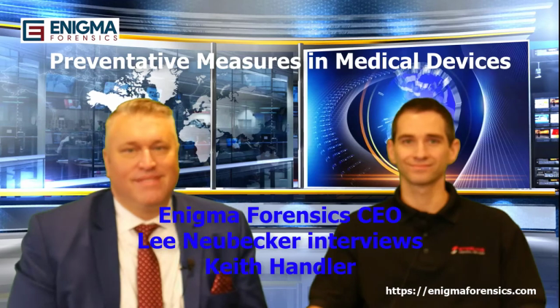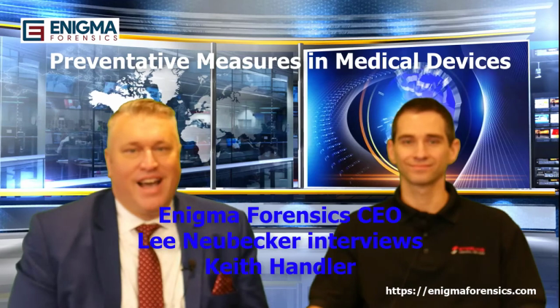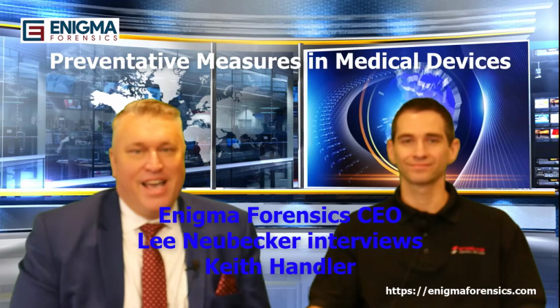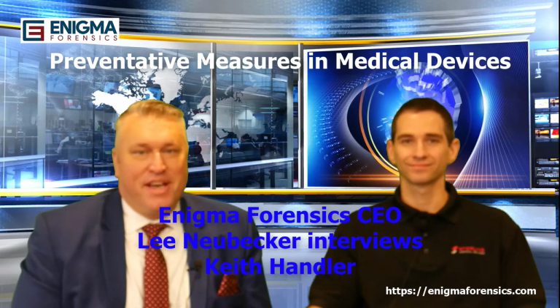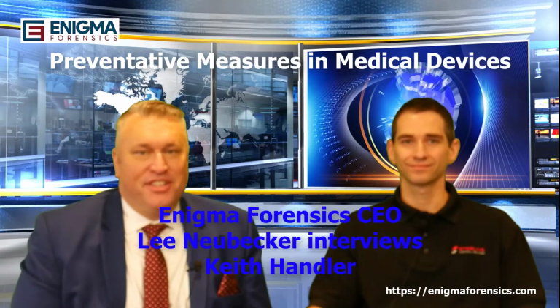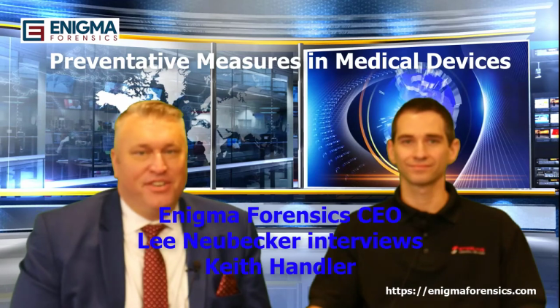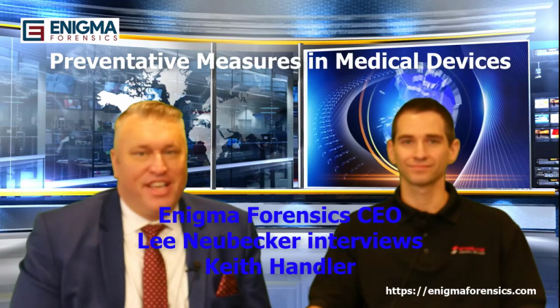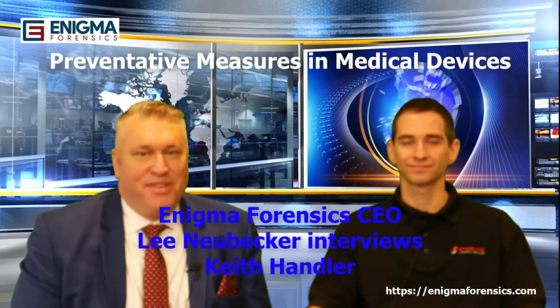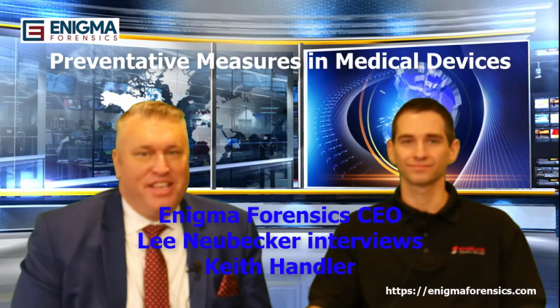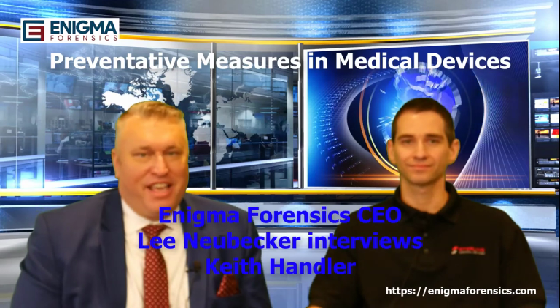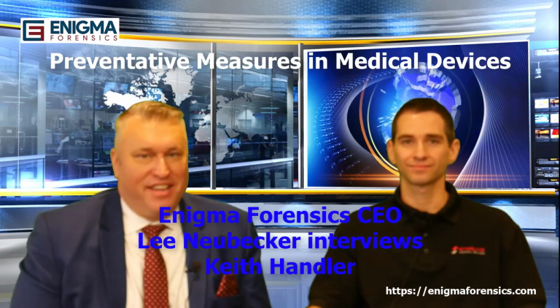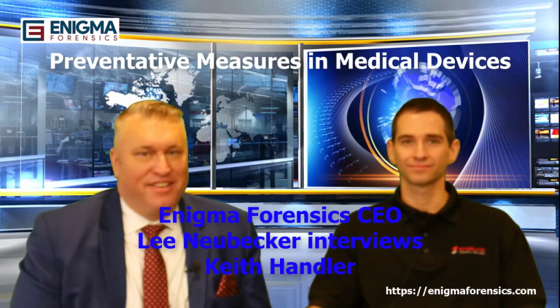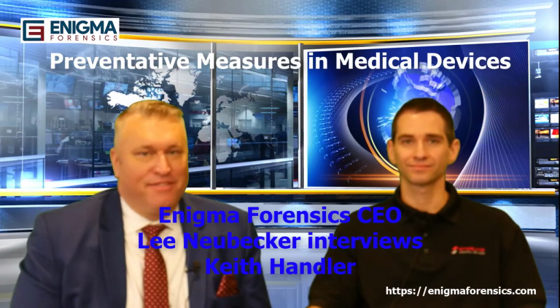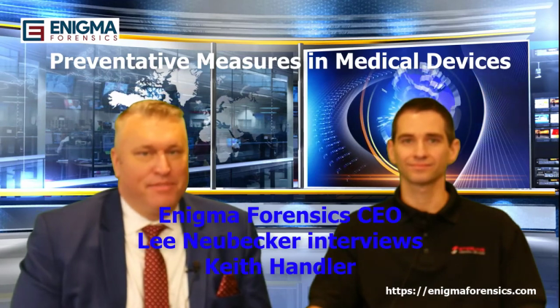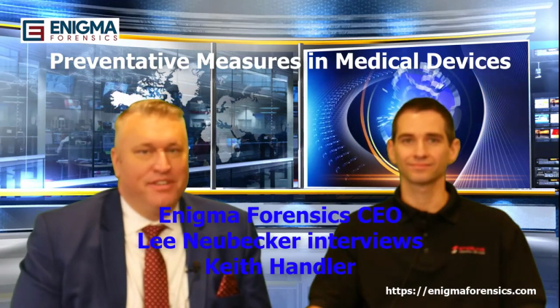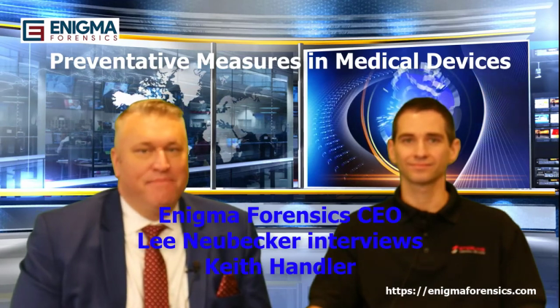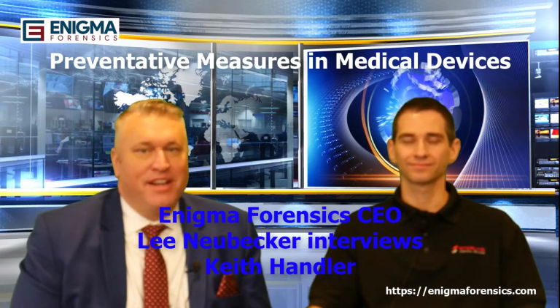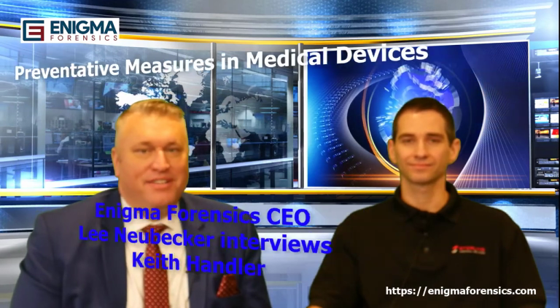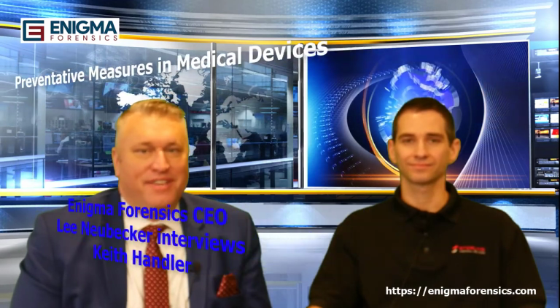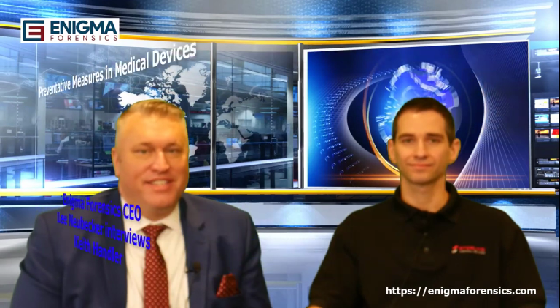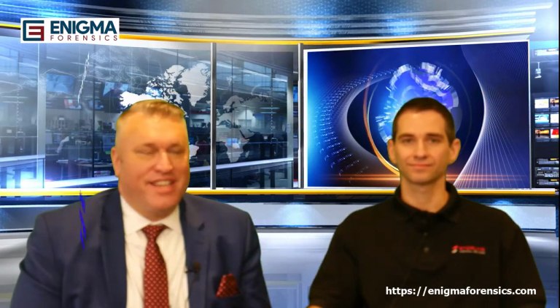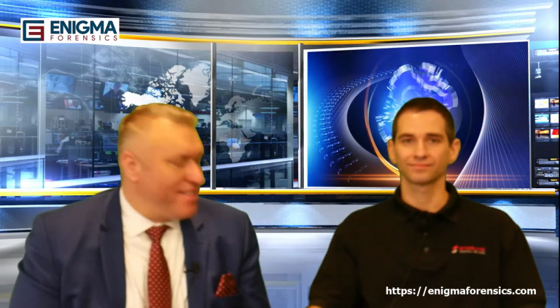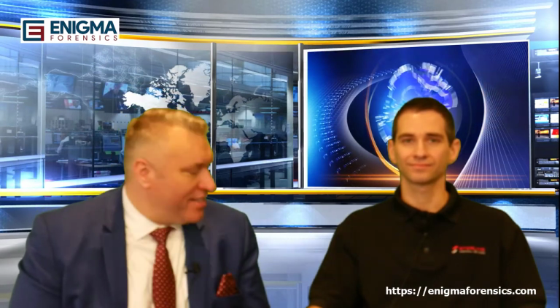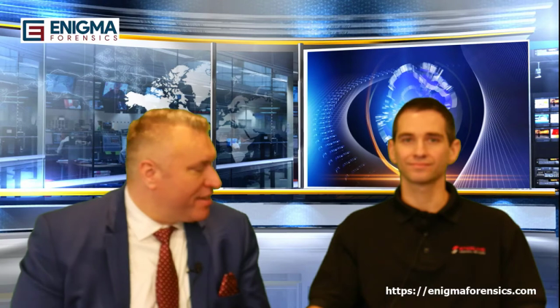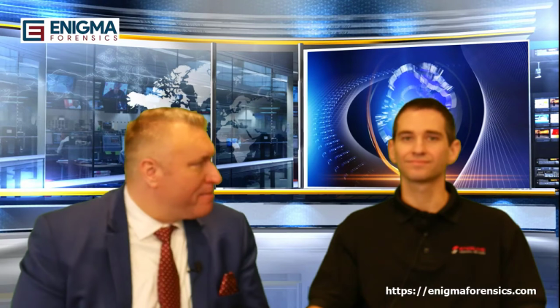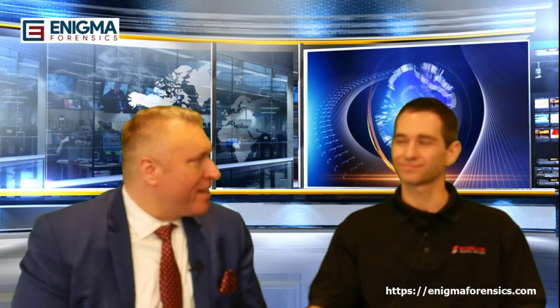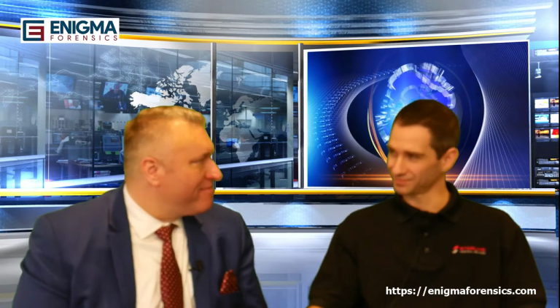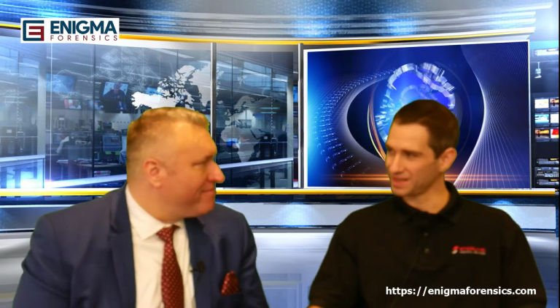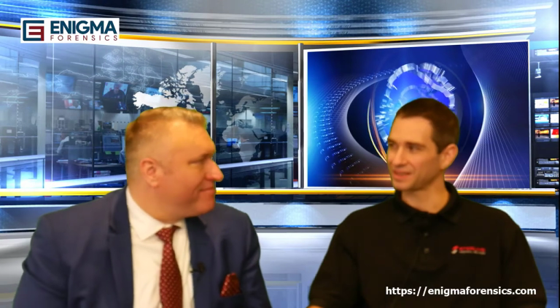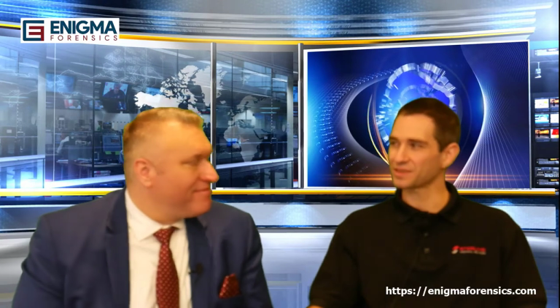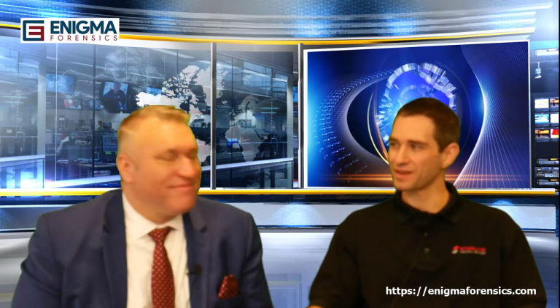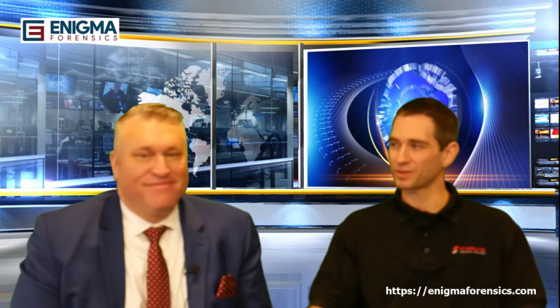Hi, I'm back on the show again with Keith Handler from Sterling Medical Devices. Keith, thanks for coming back. Hi, Lee. Thanks for having me.